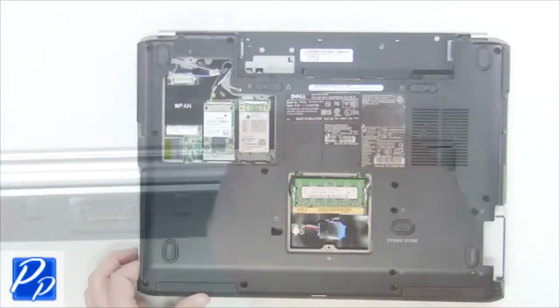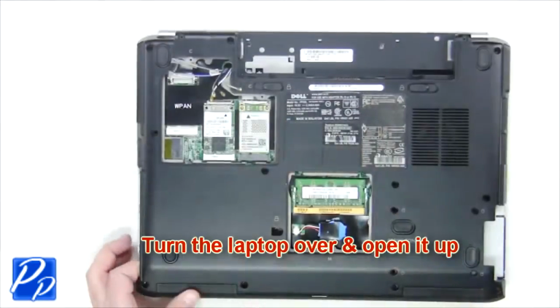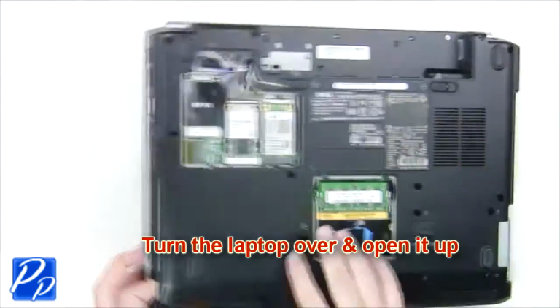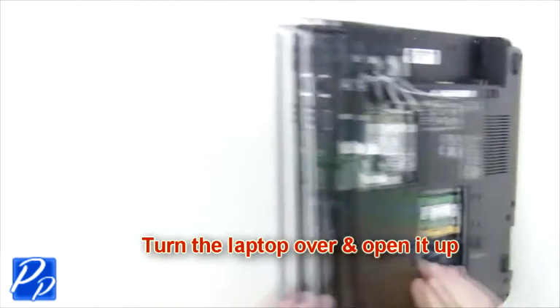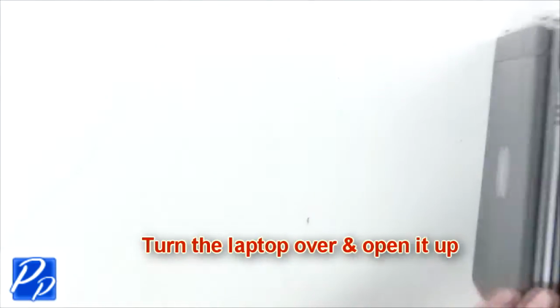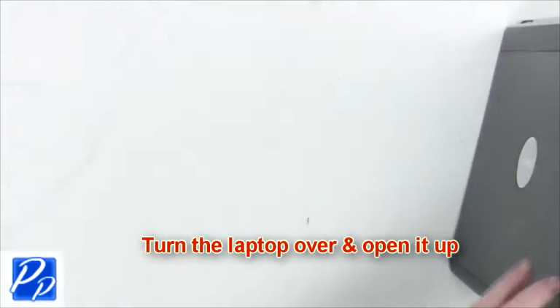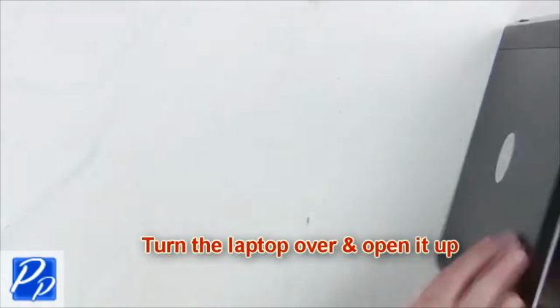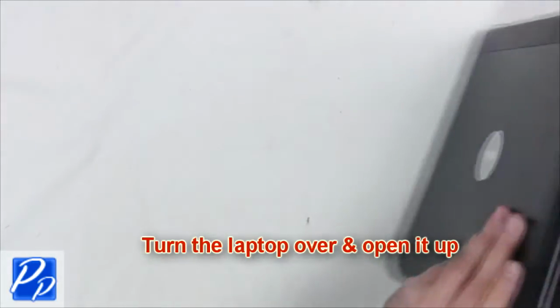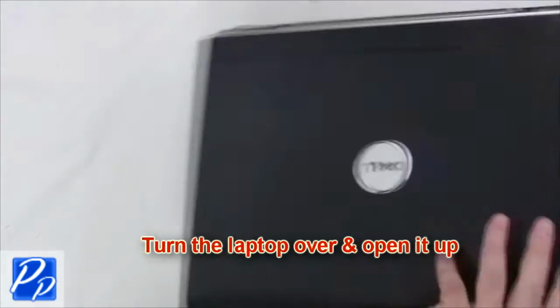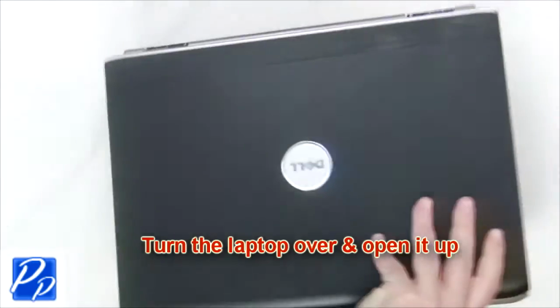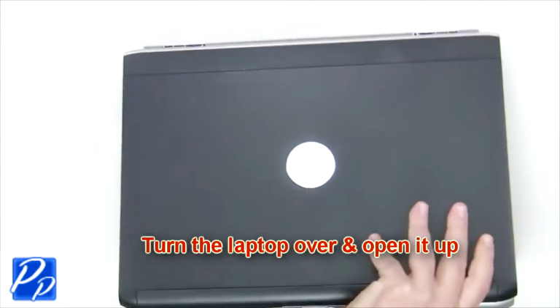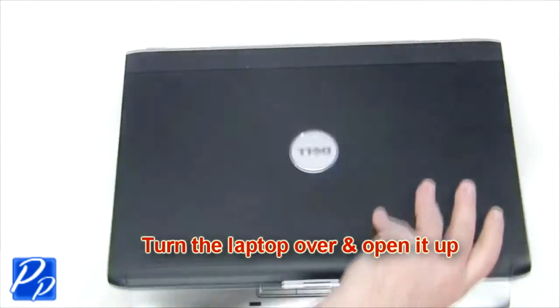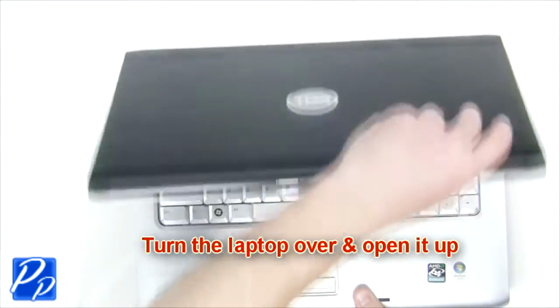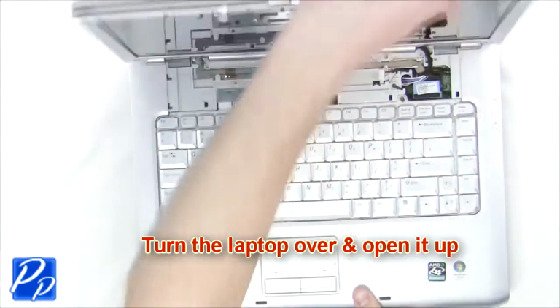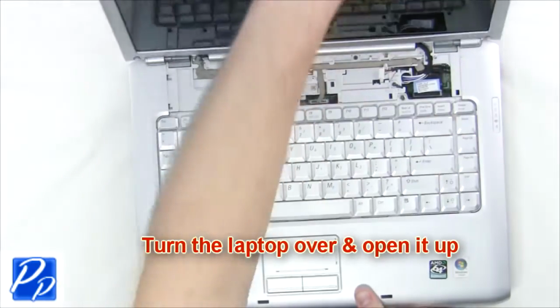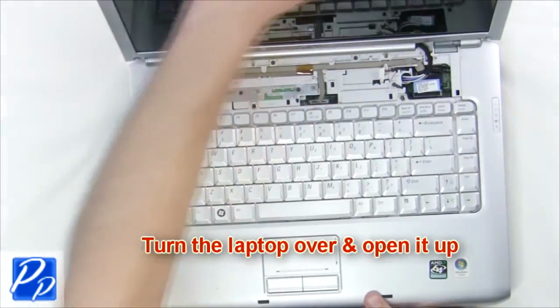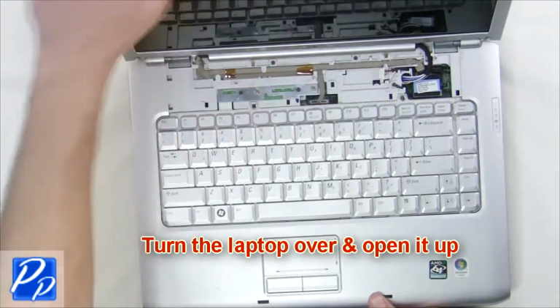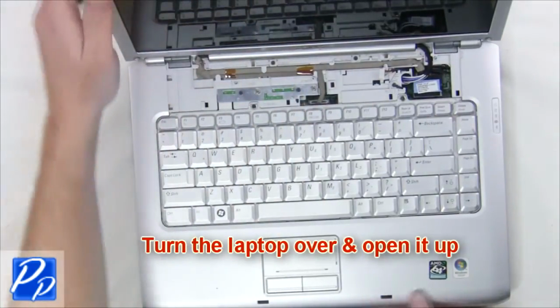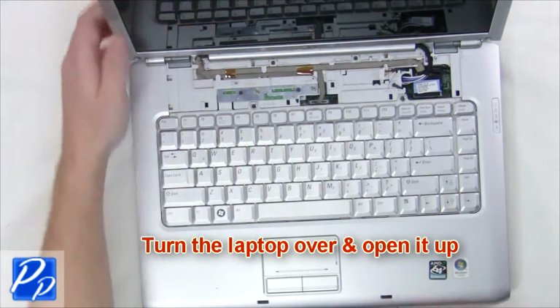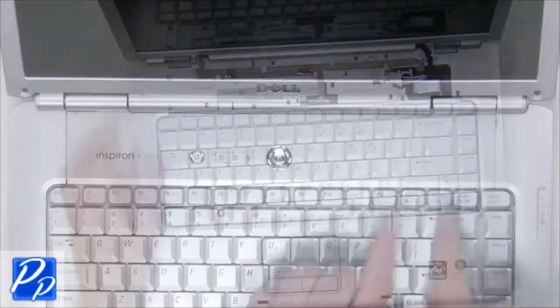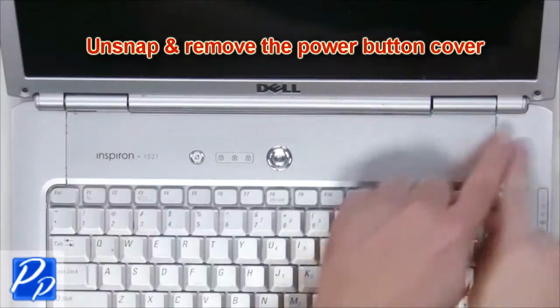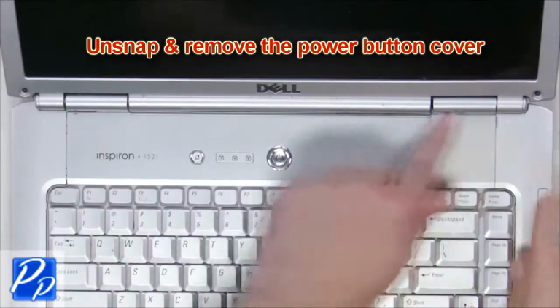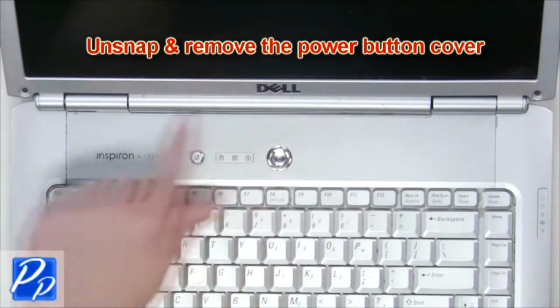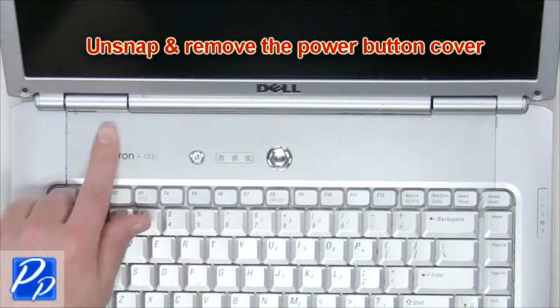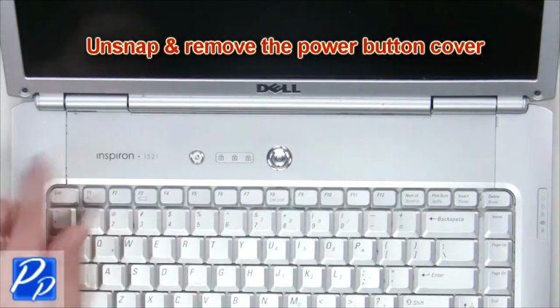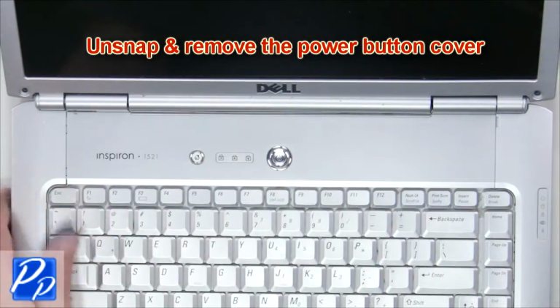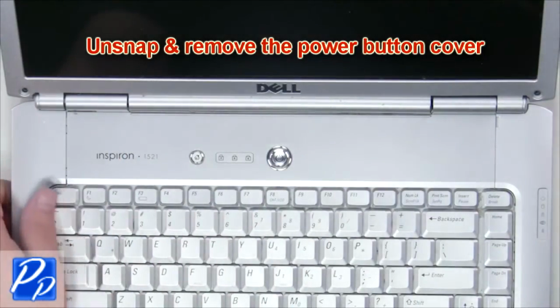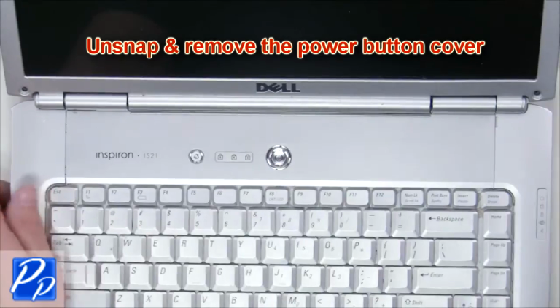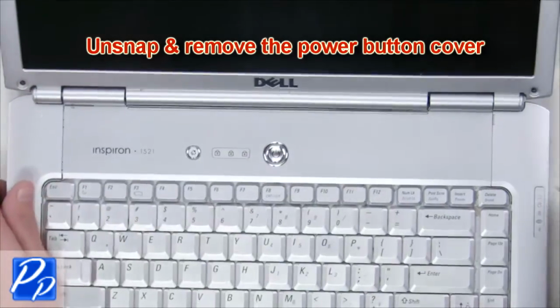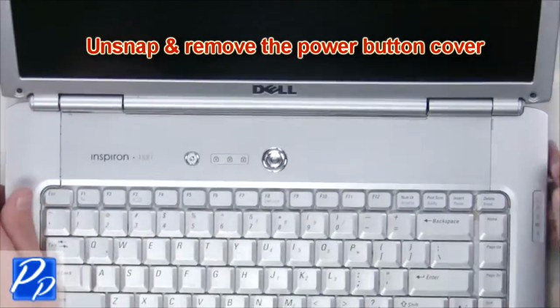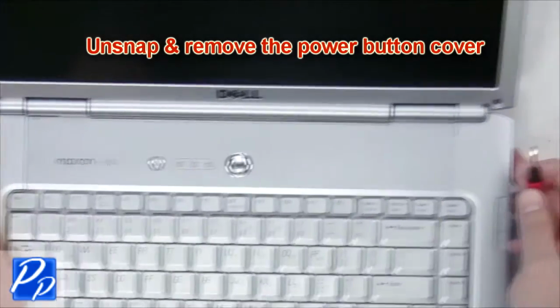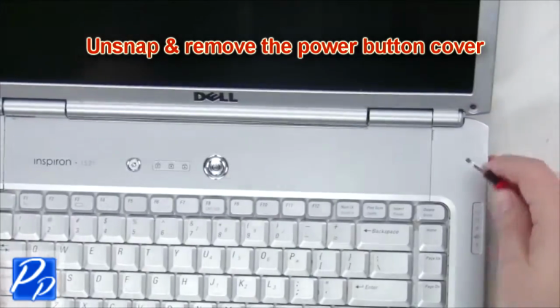Turn the laptop over and open it up. Unsnap and remove the power button cover.